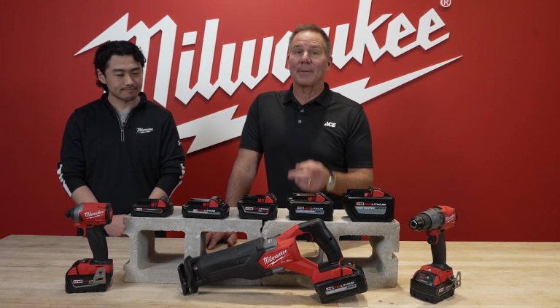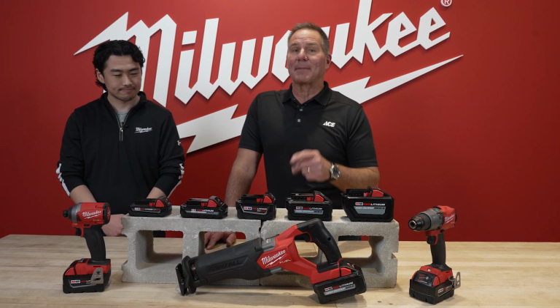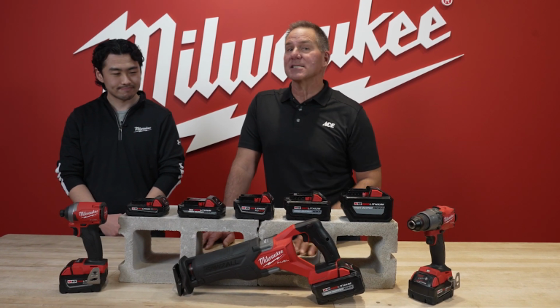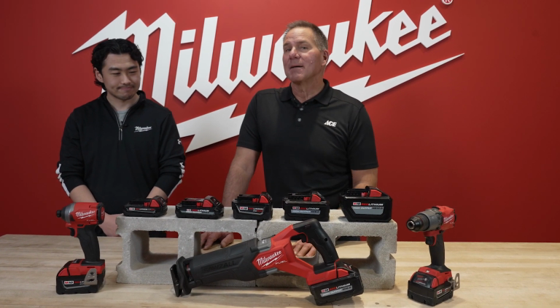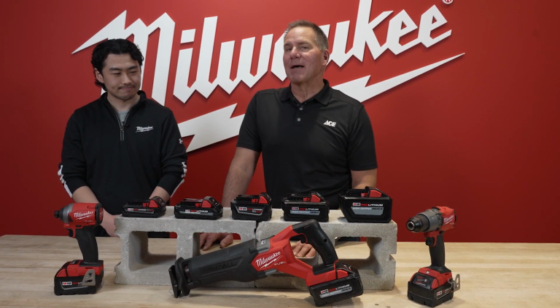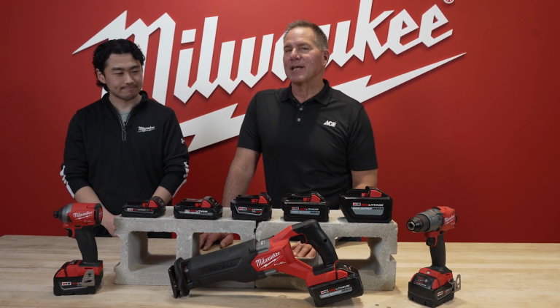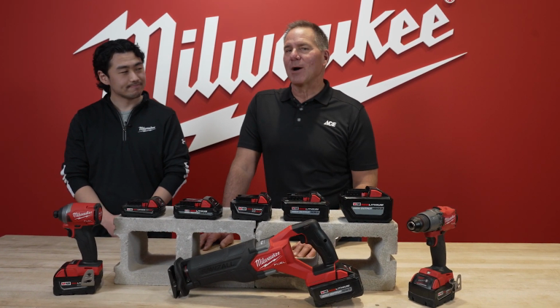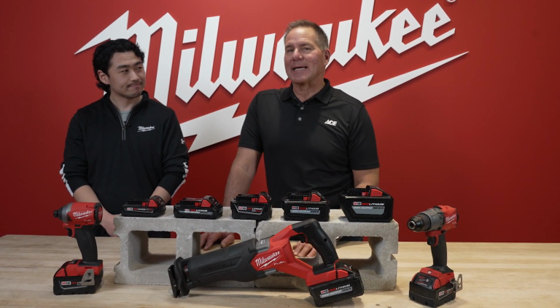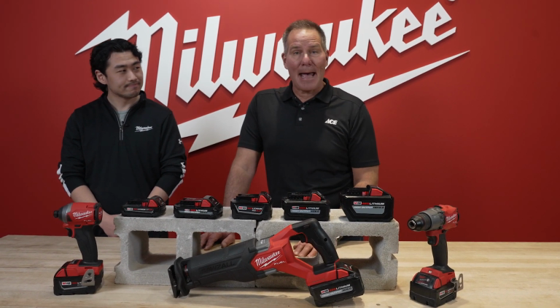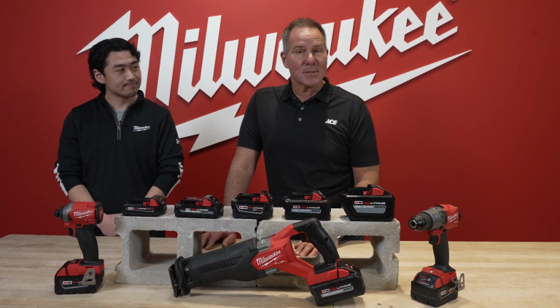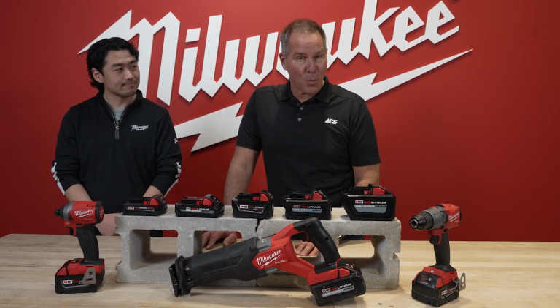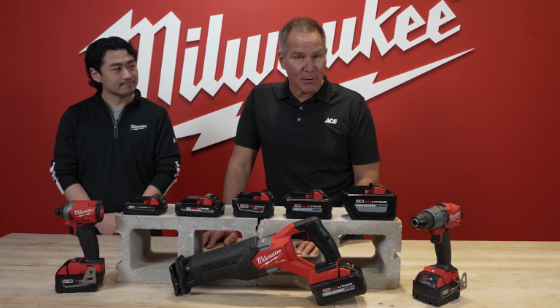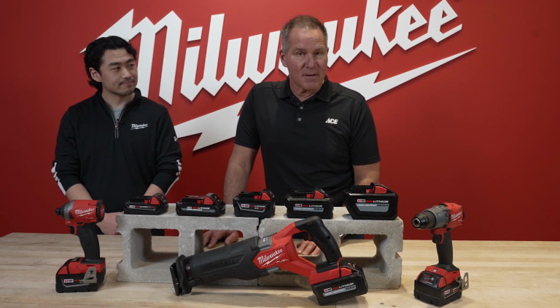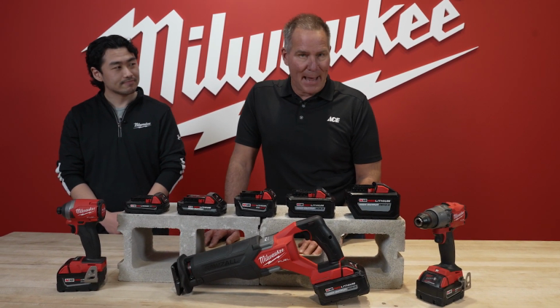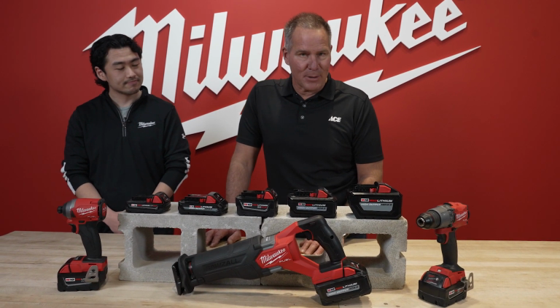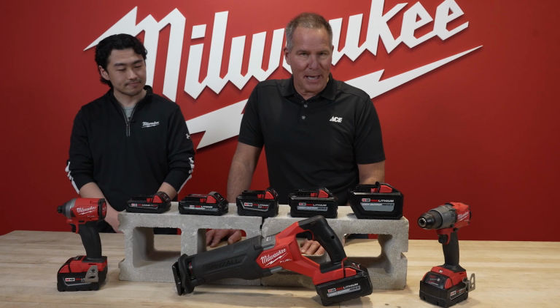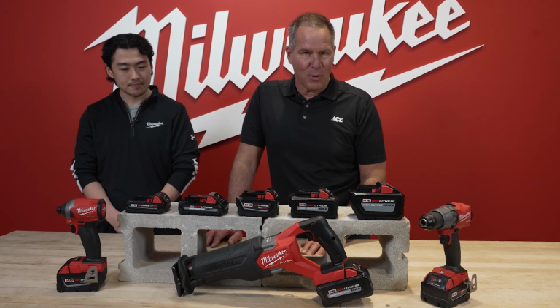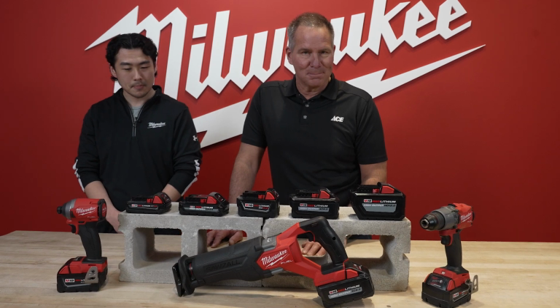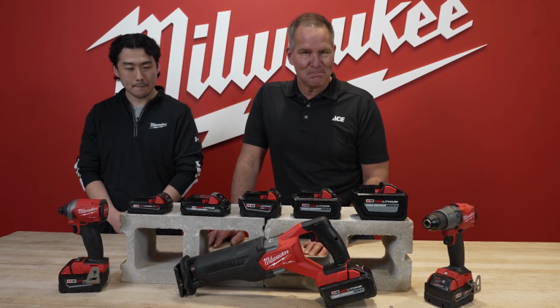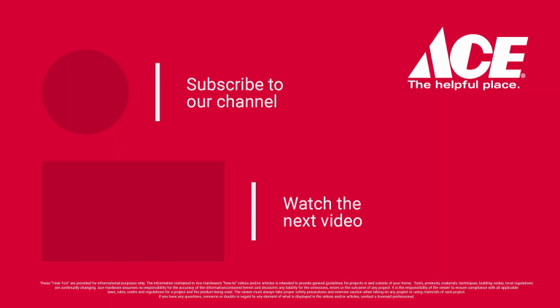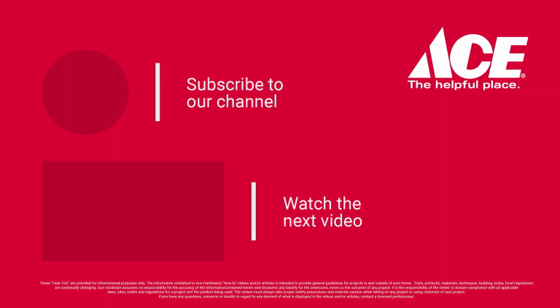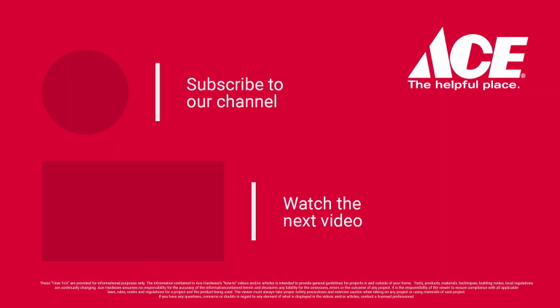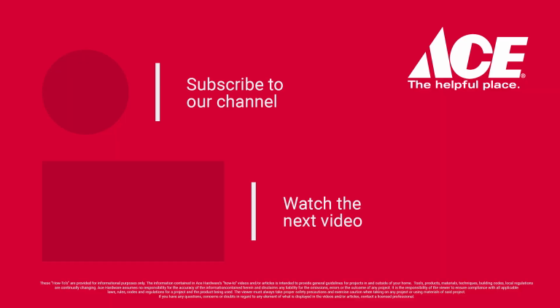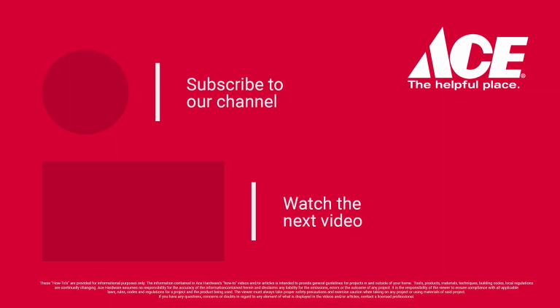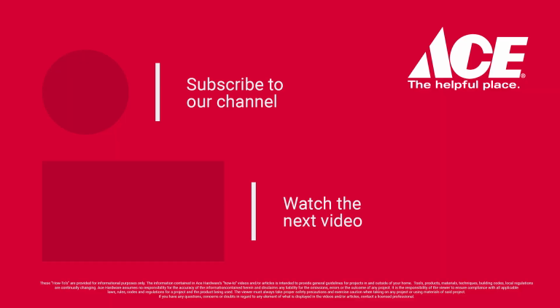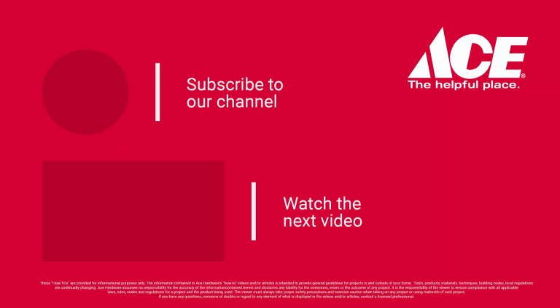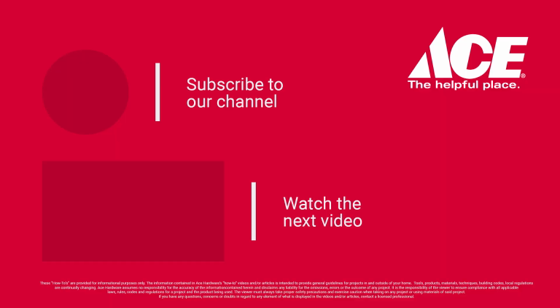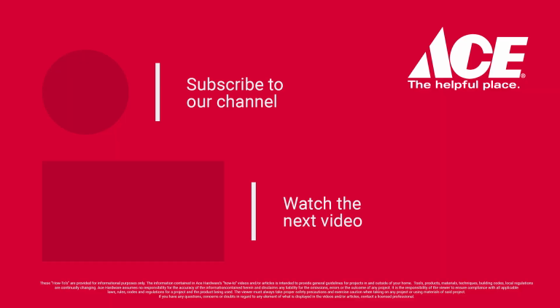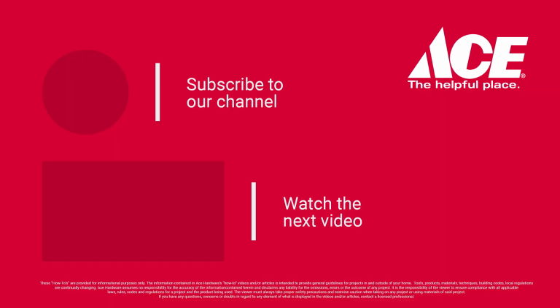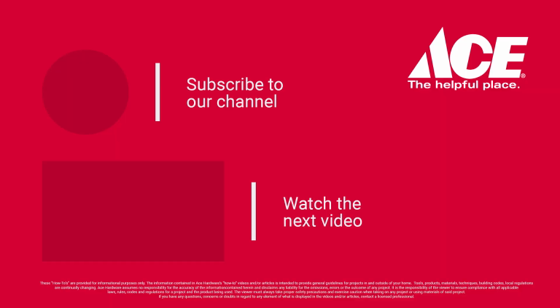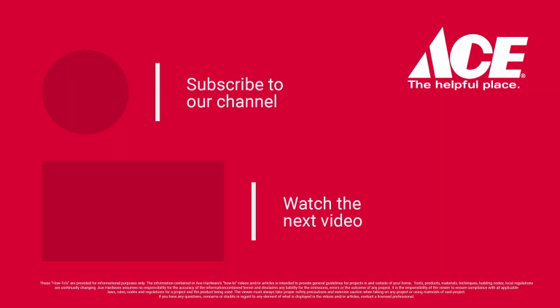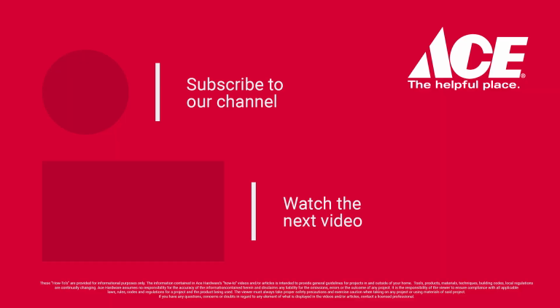Coming up next: my video on the M12 battery platform. AceHardware.com.